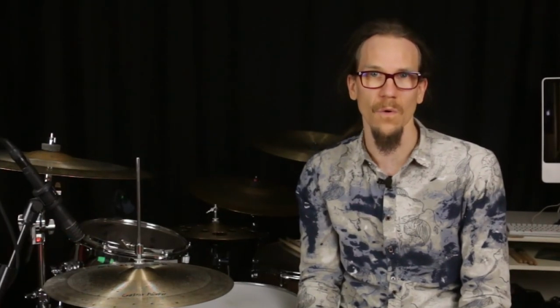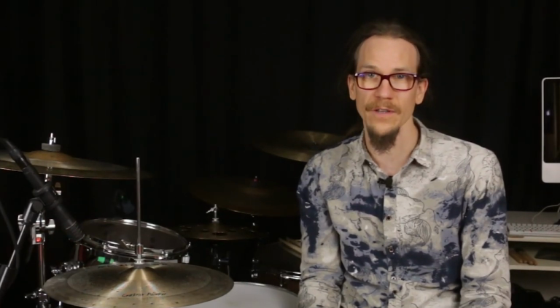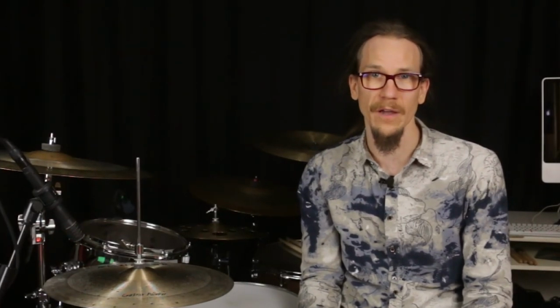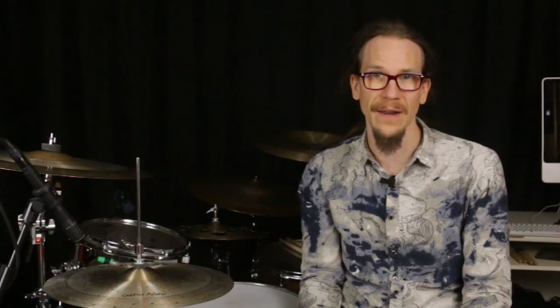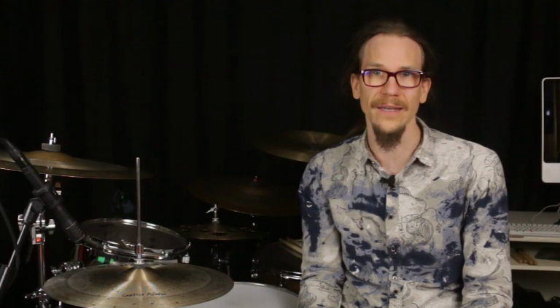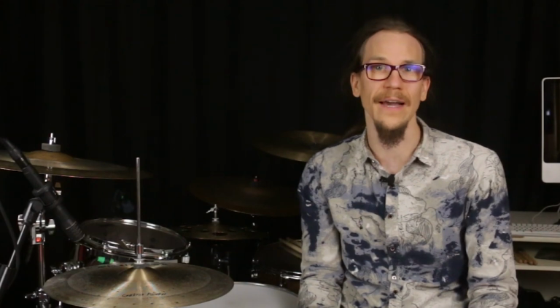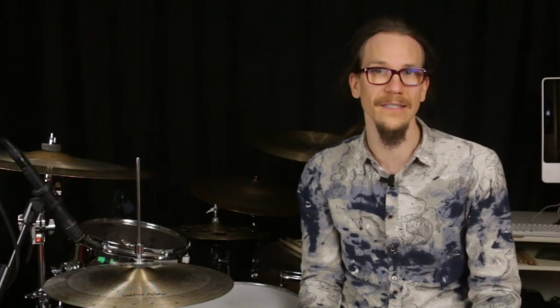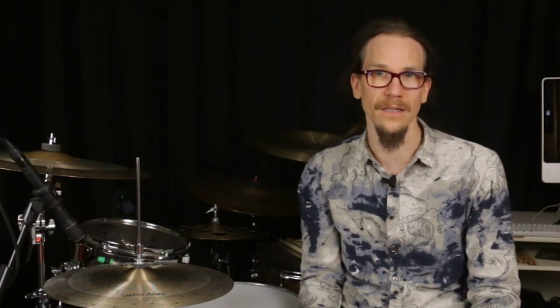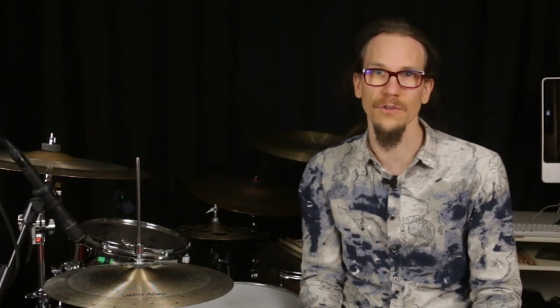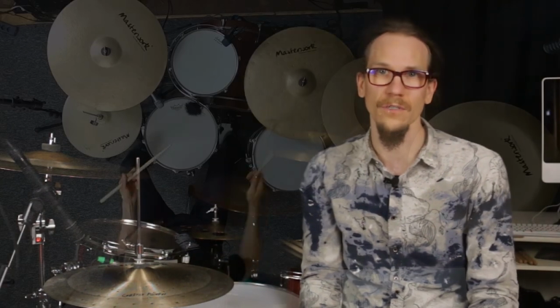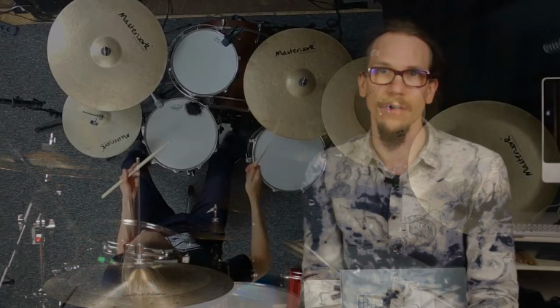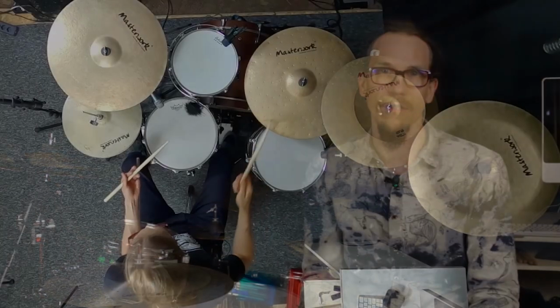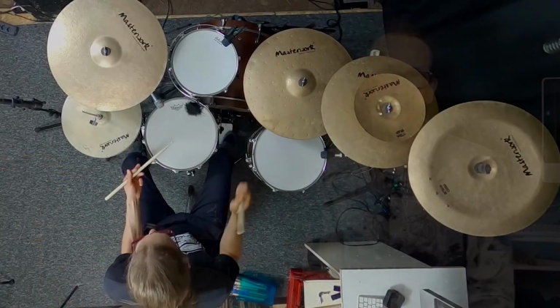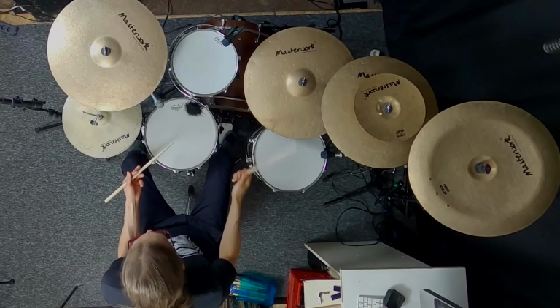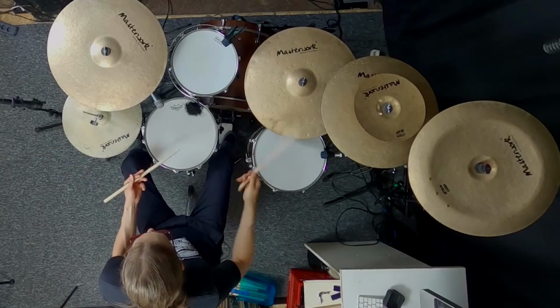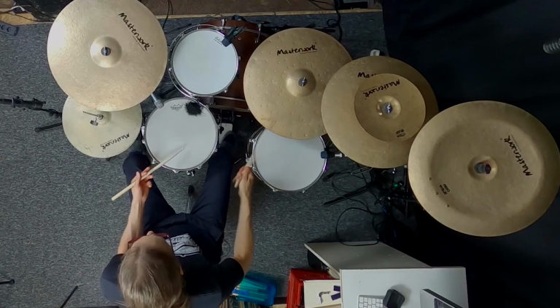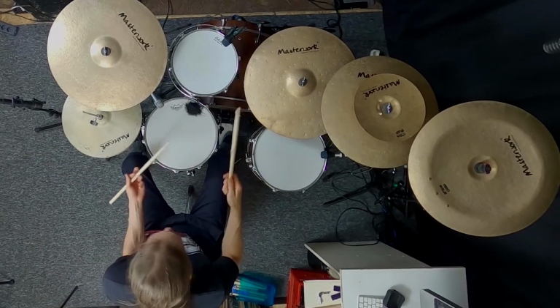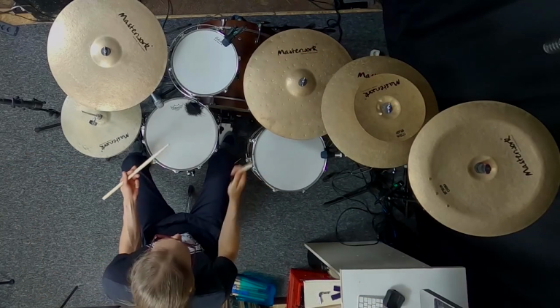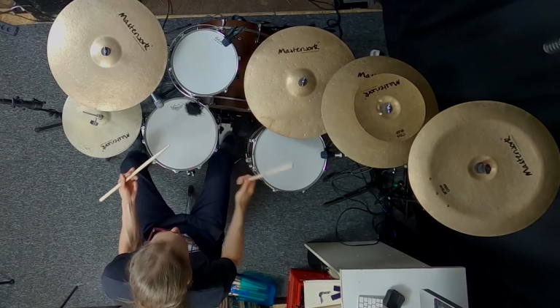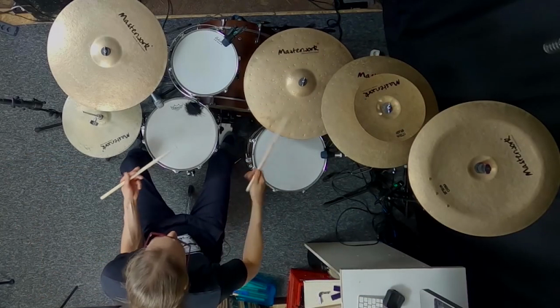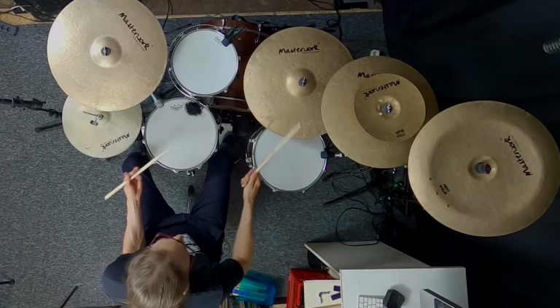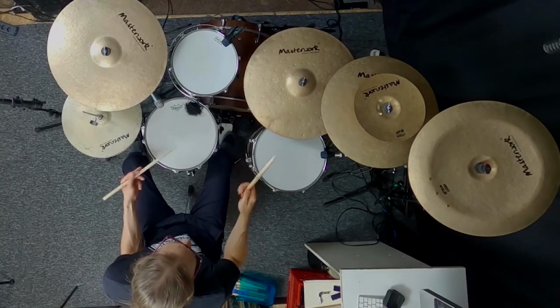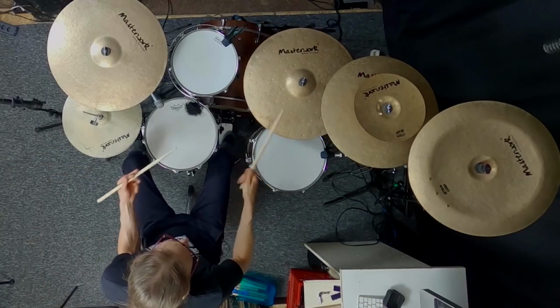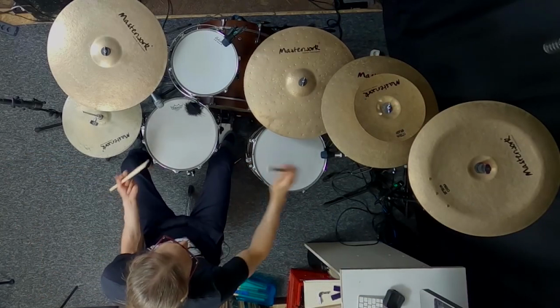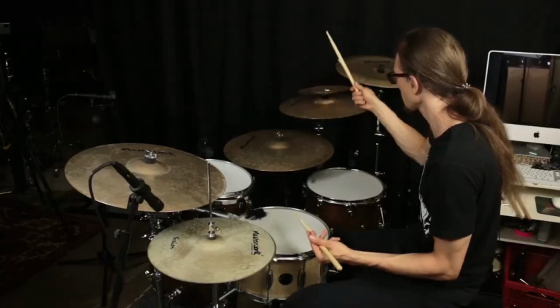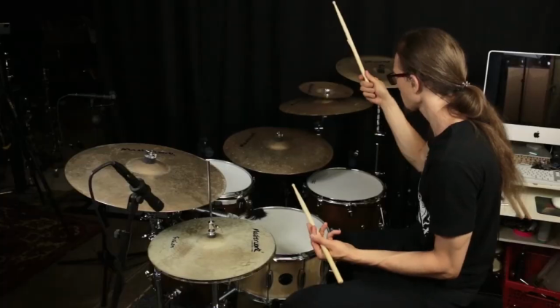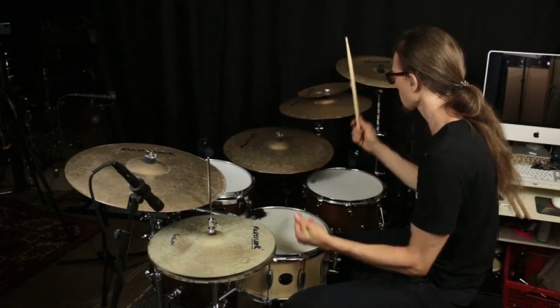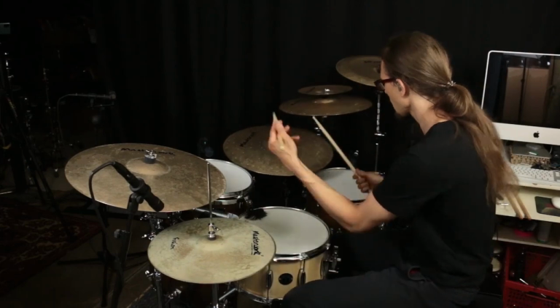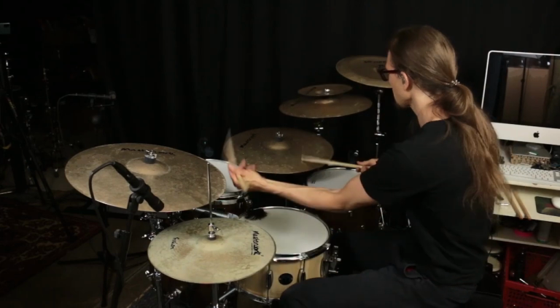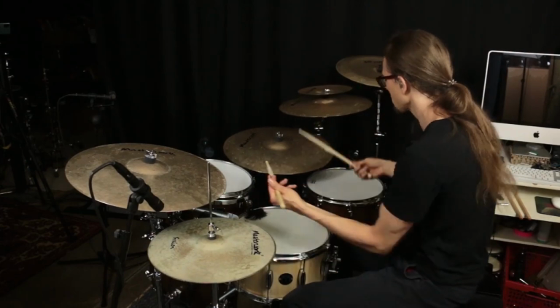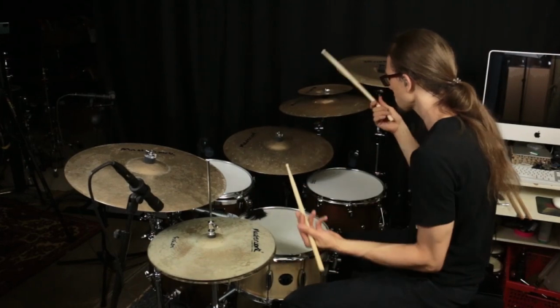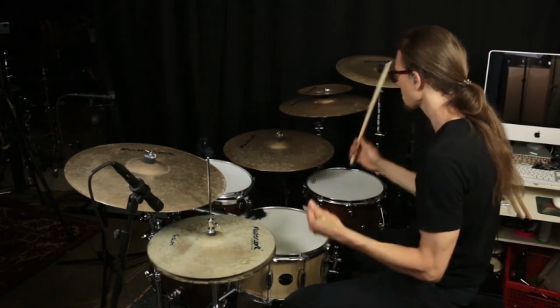This way of playing is ideal if you want to learn authentic jazz playing, which is basically the origin of modern drum set playing.